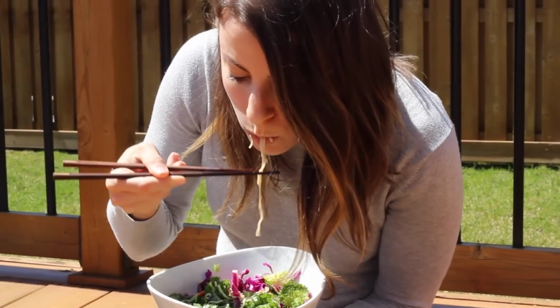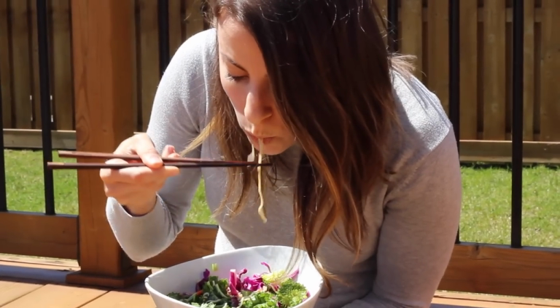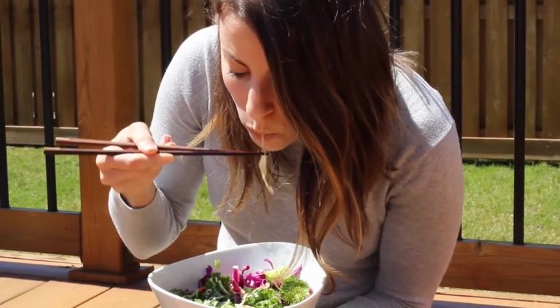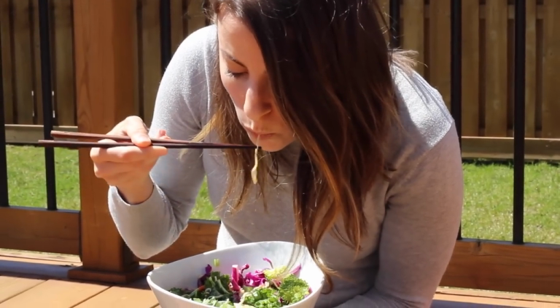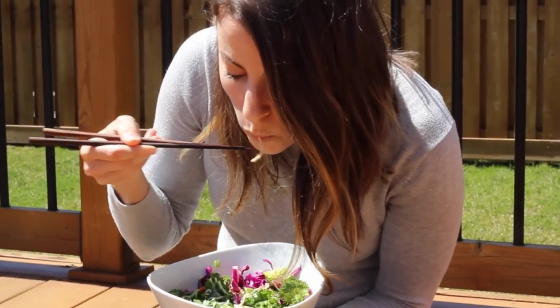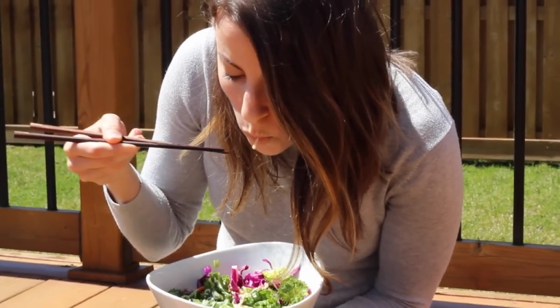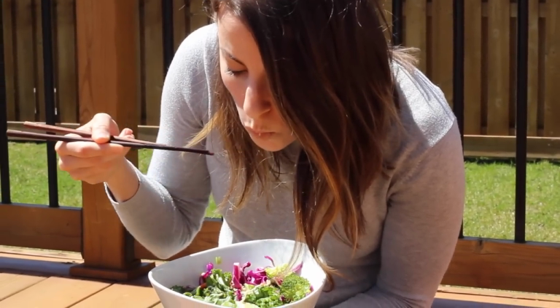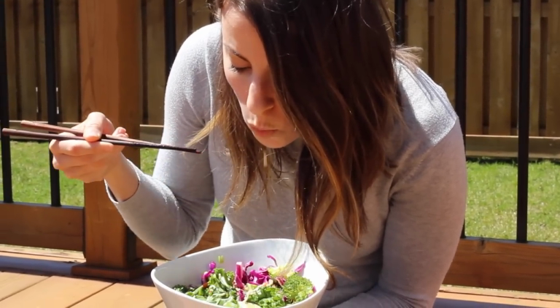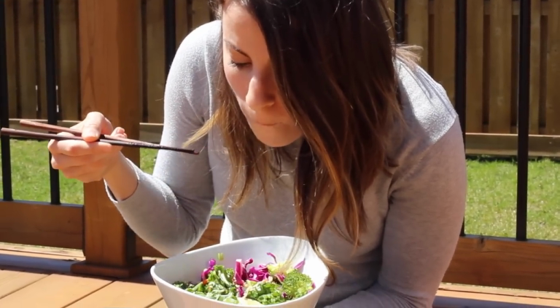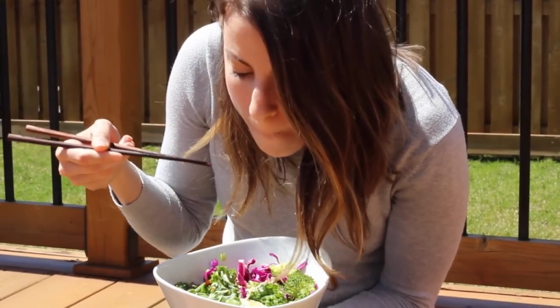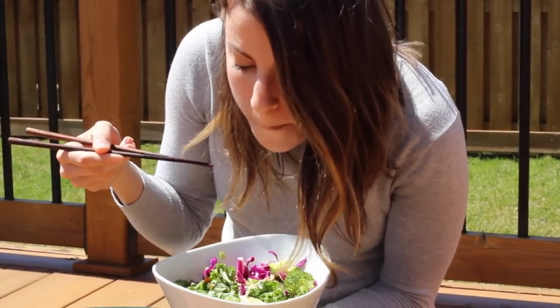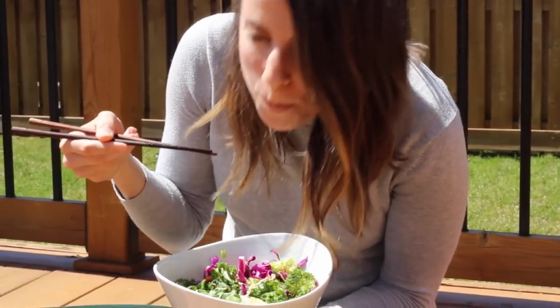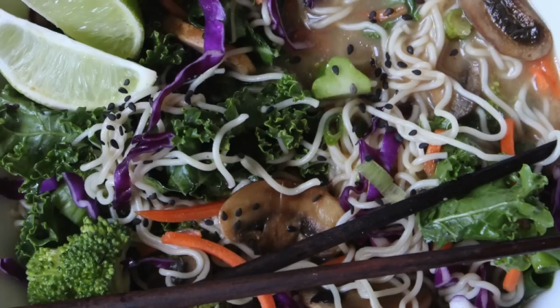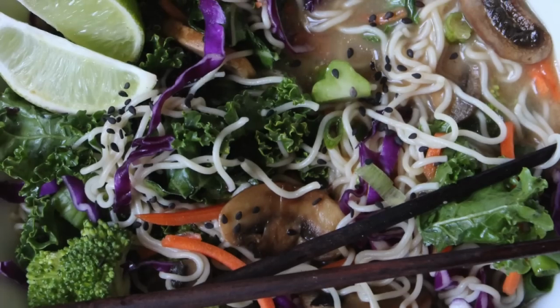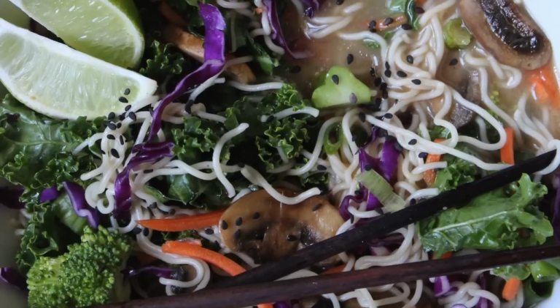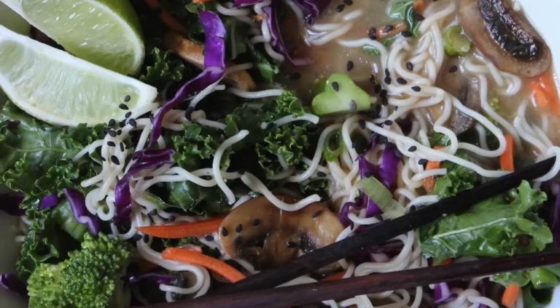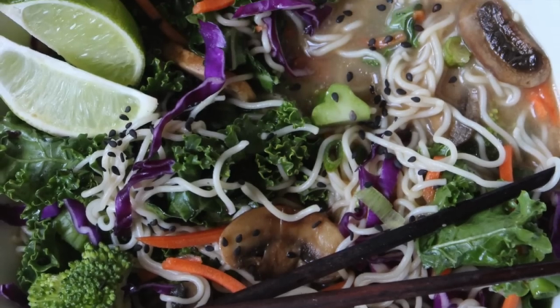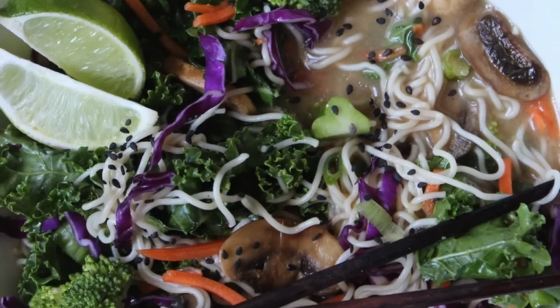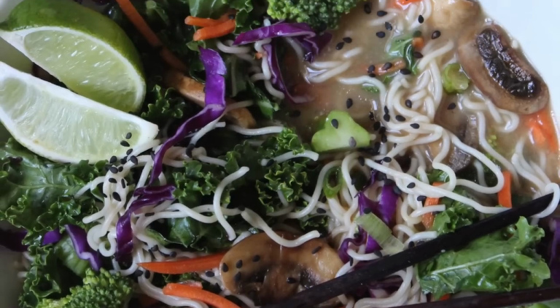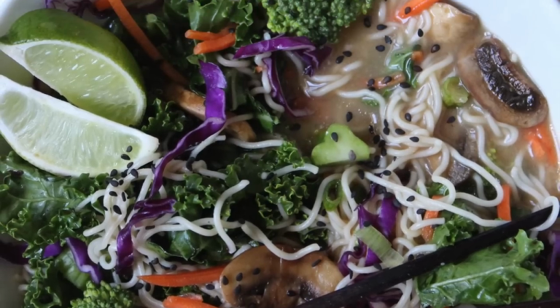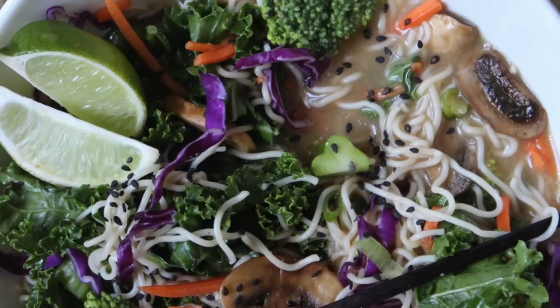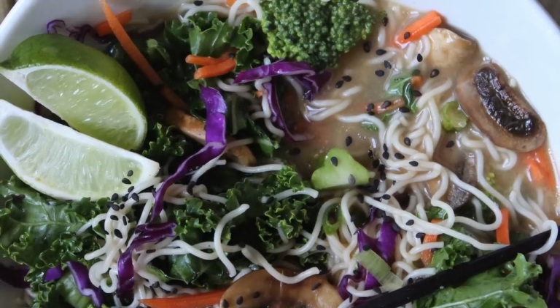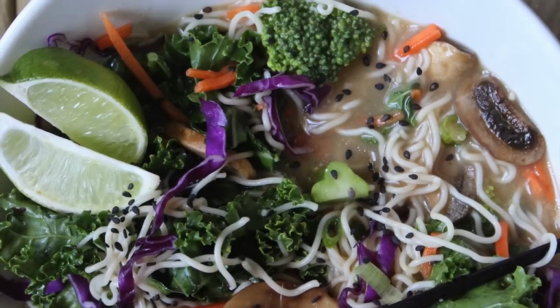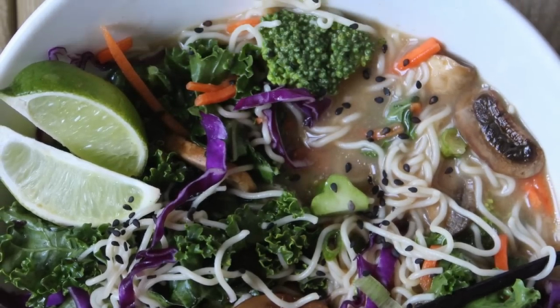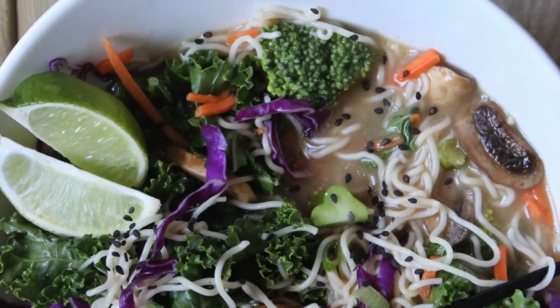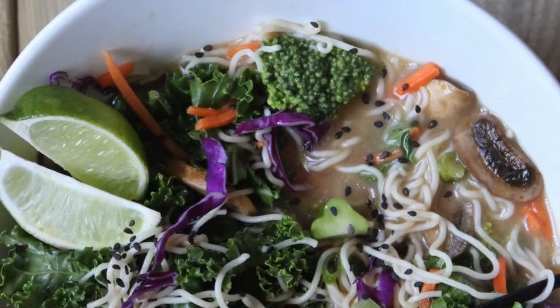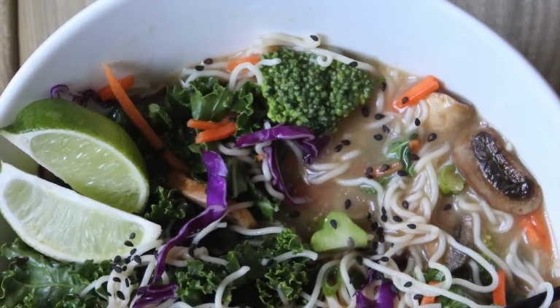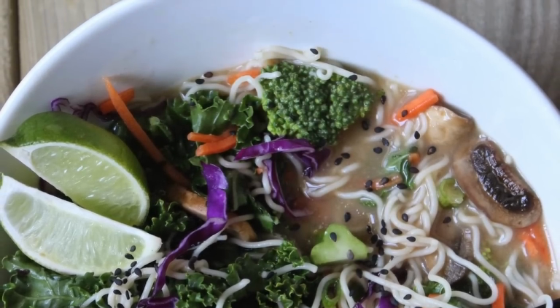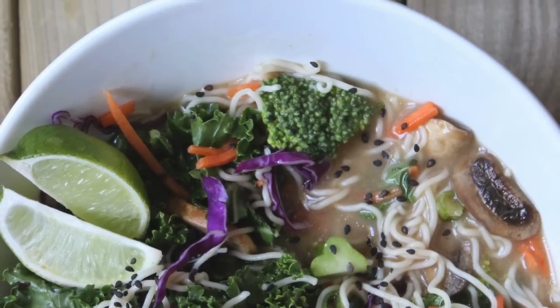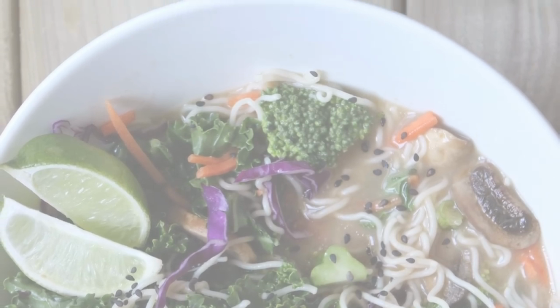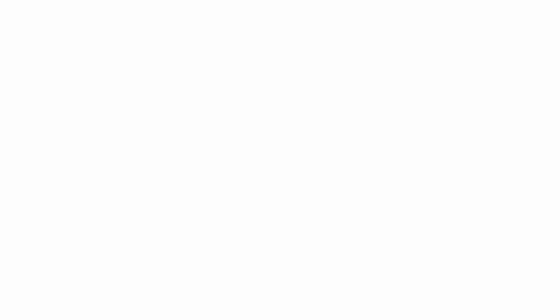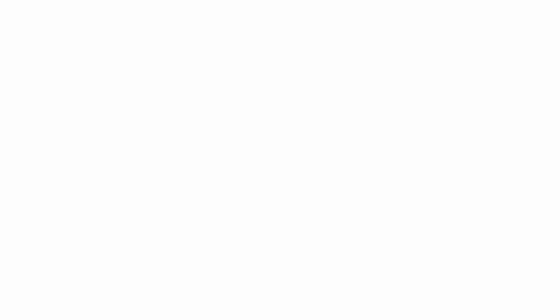I've been so obsessed with these lately and I thought I just had to share this recipe with you guys because it's so, so easy.